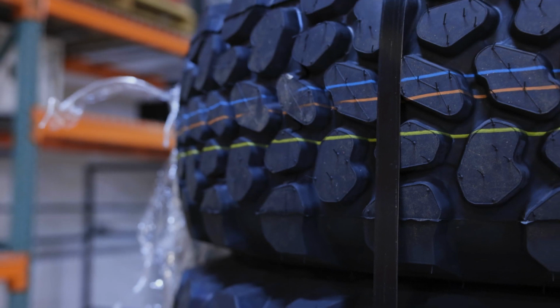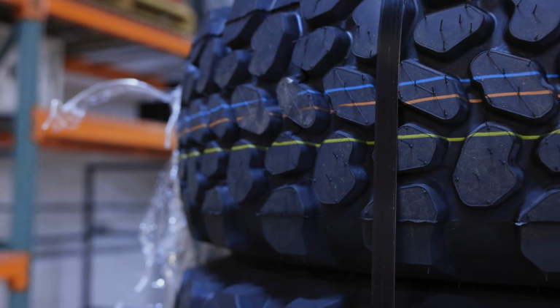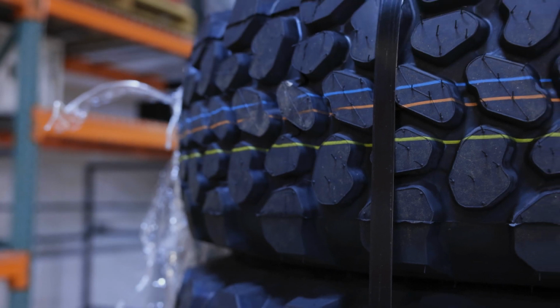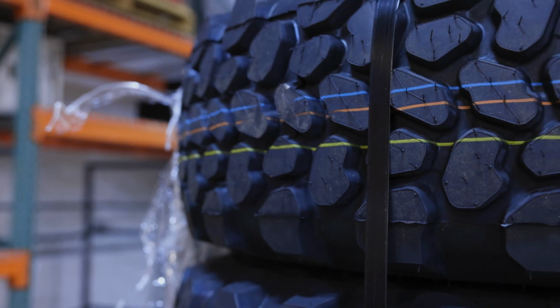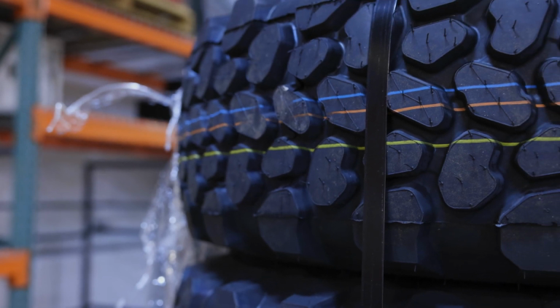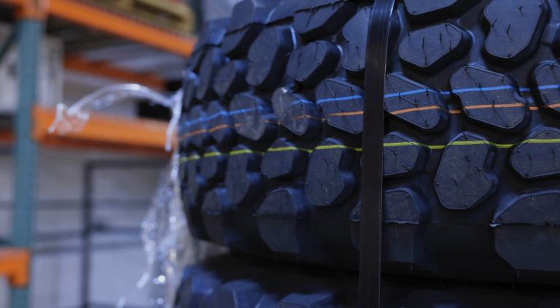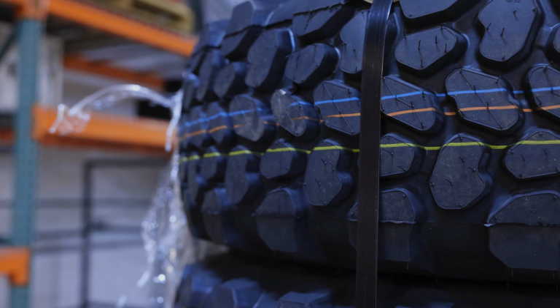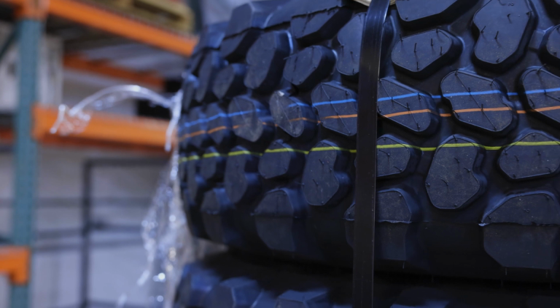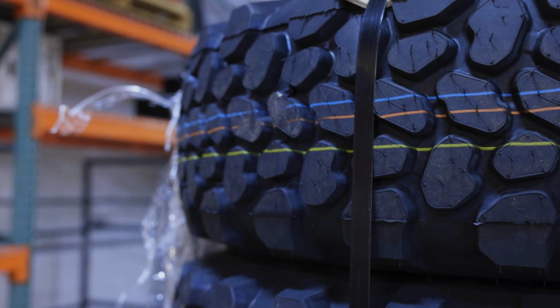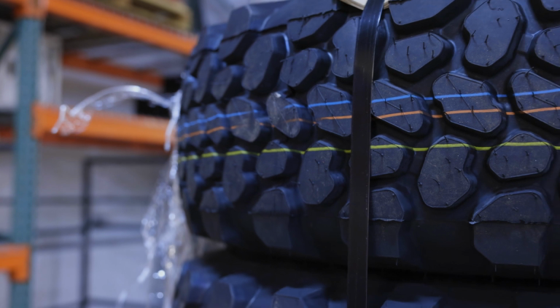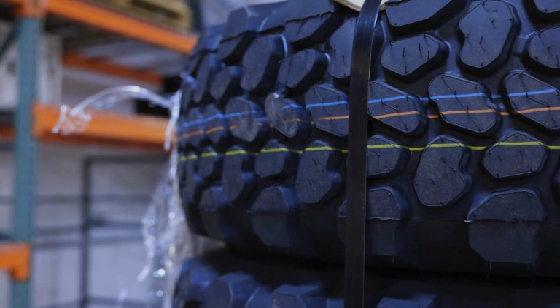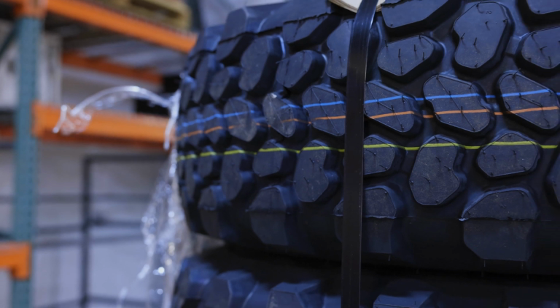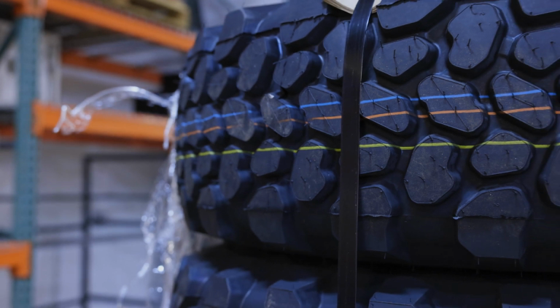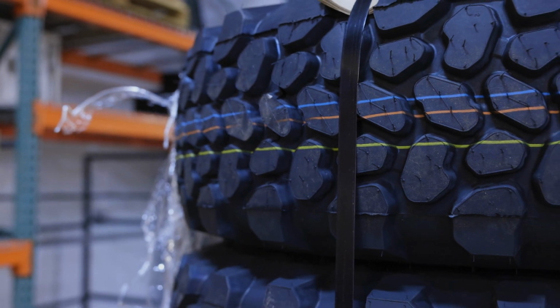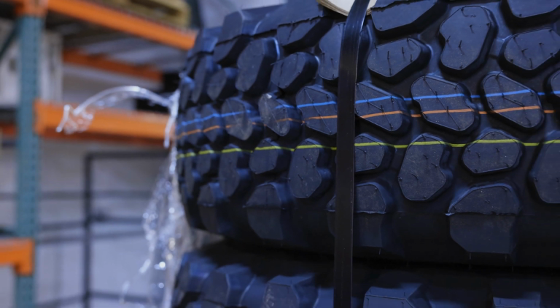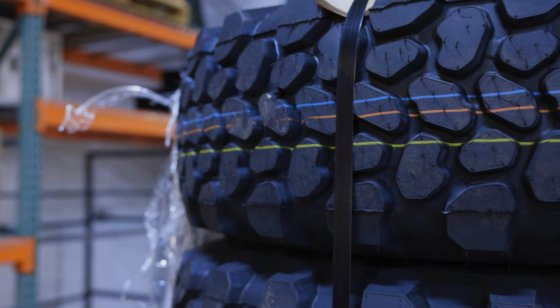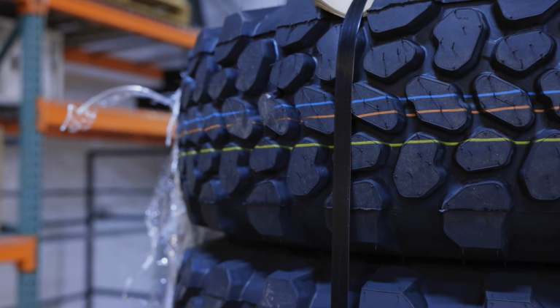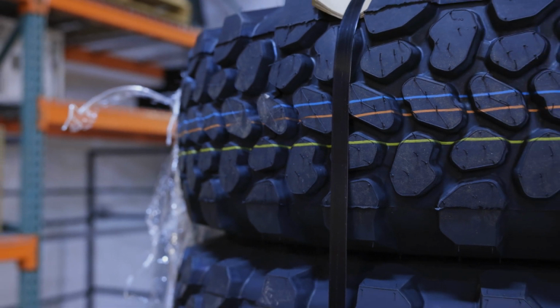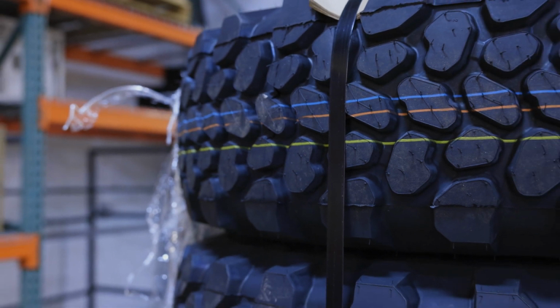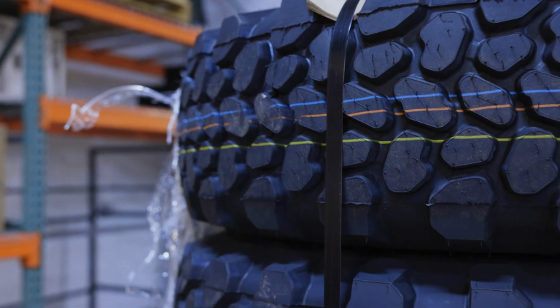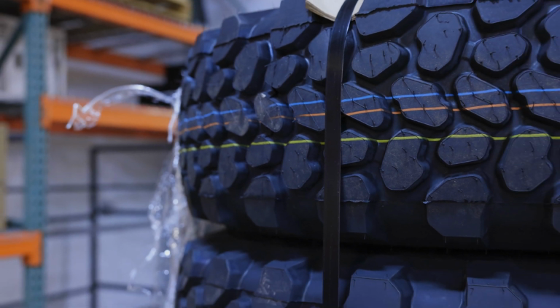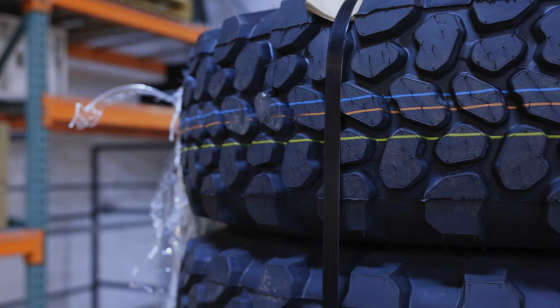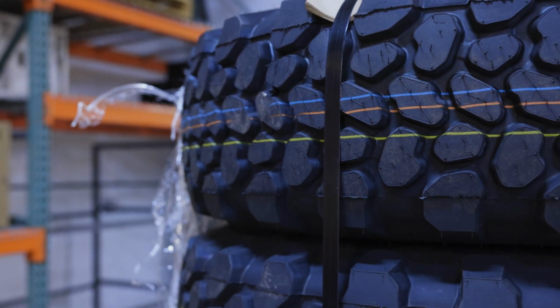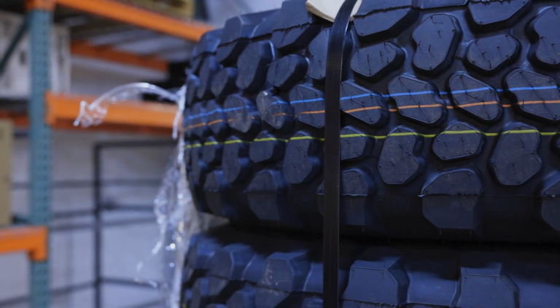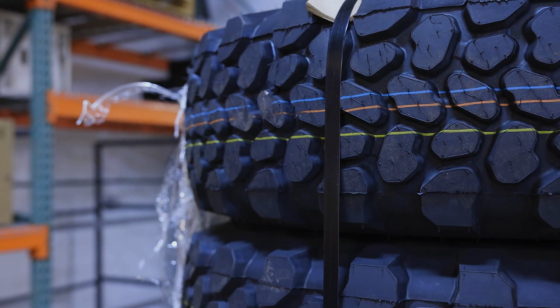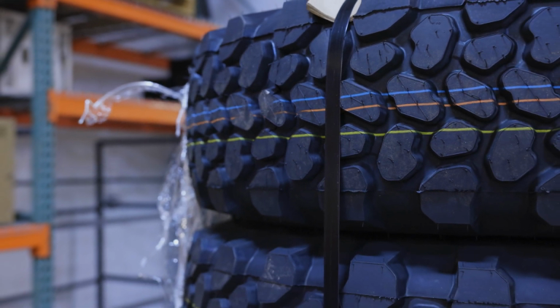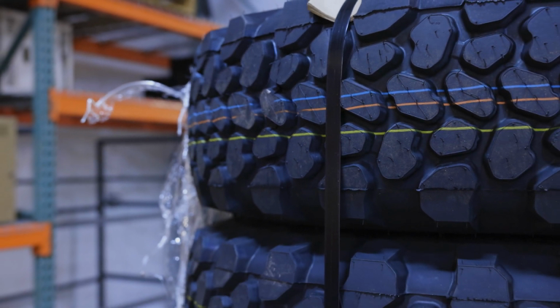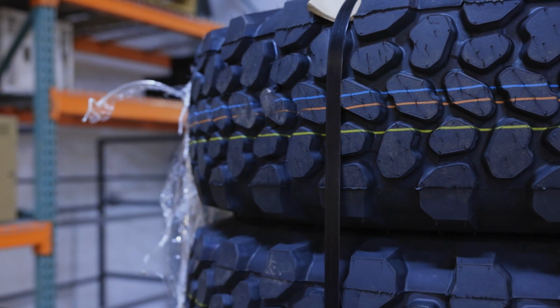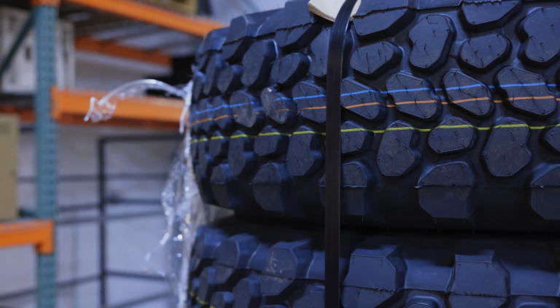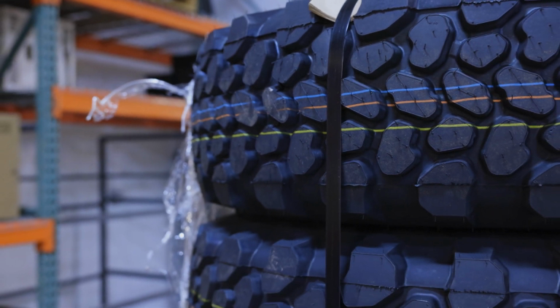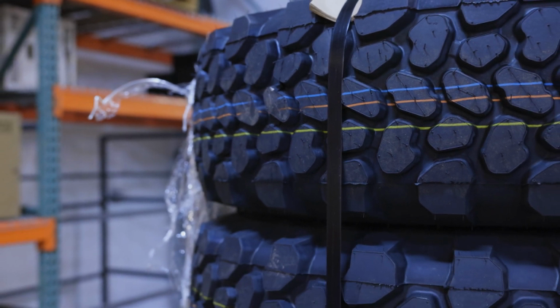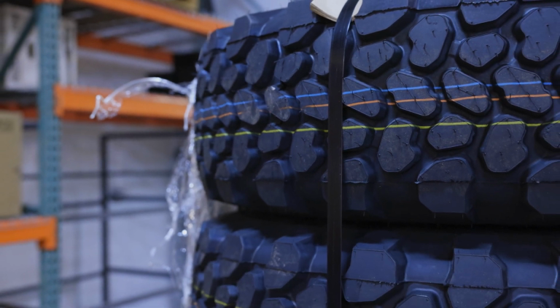It has a really aggressive tread pattern. The advantage off-road is obviously more traction, and you can air them down a little bit.